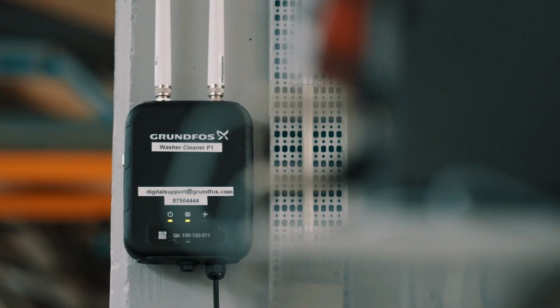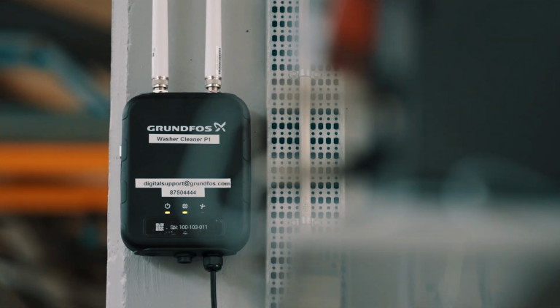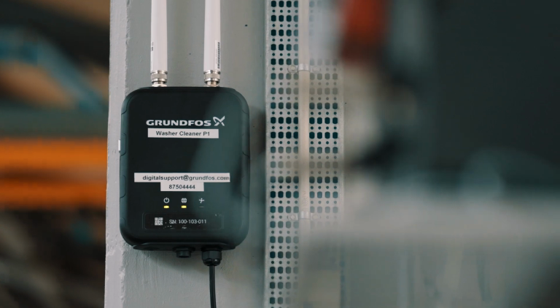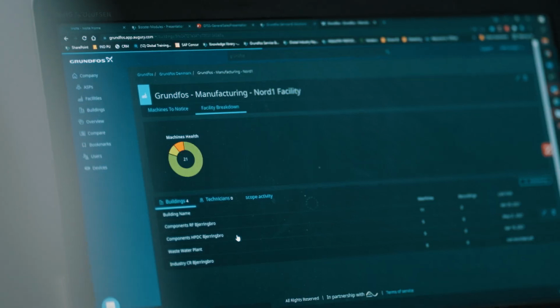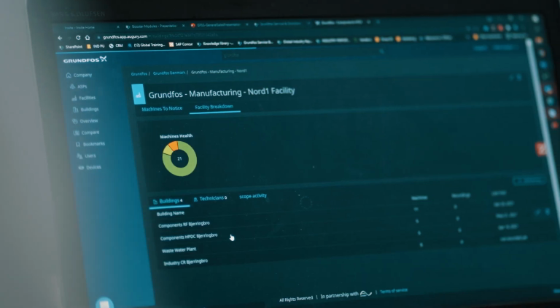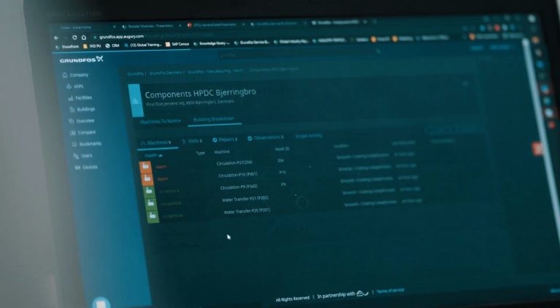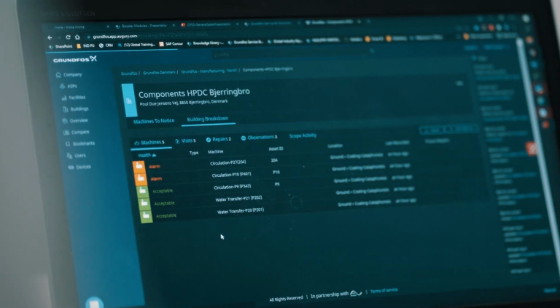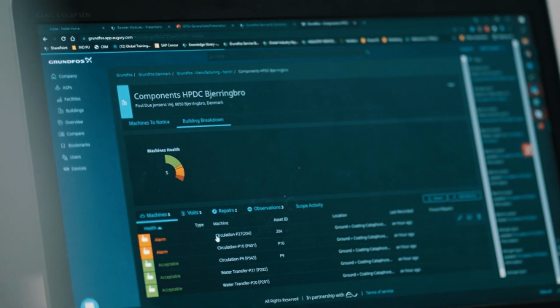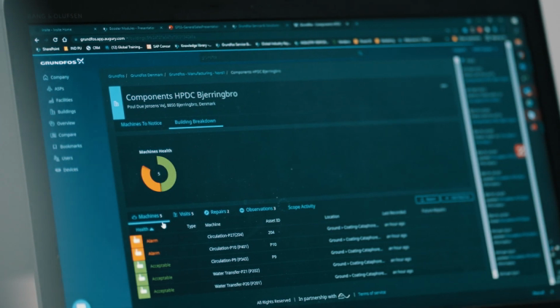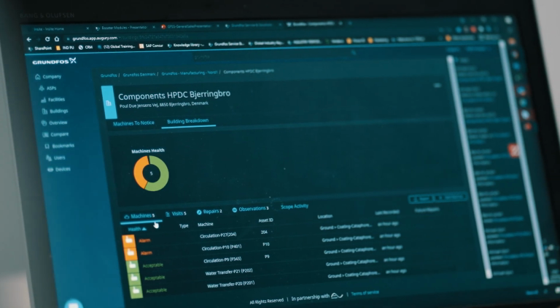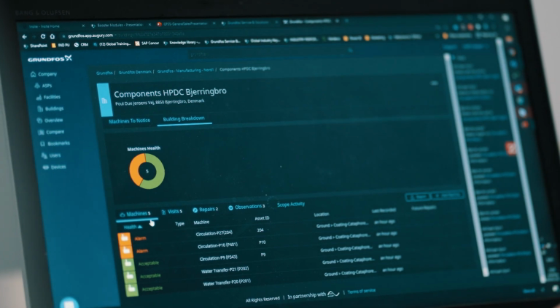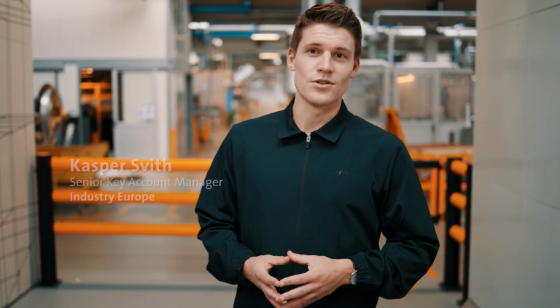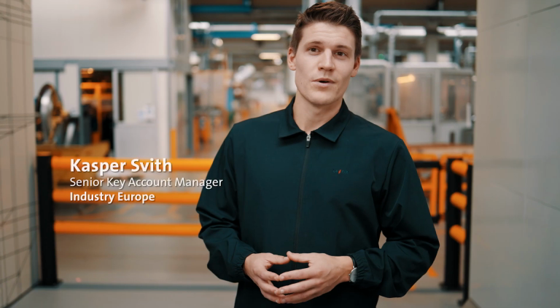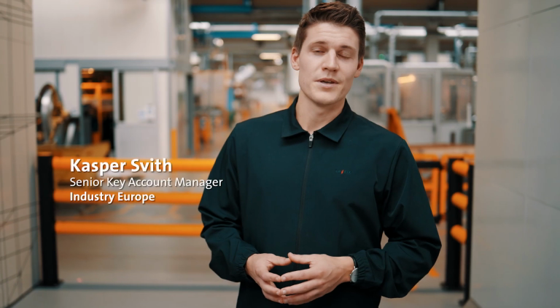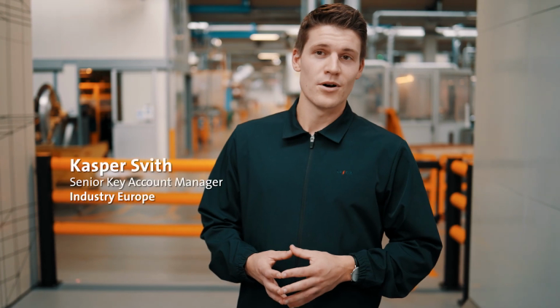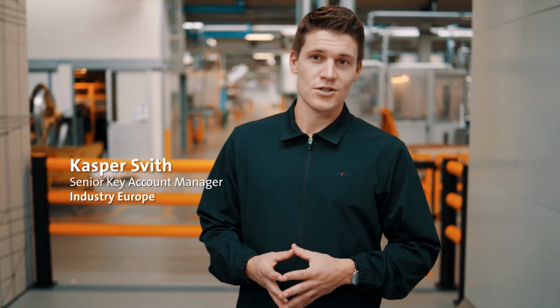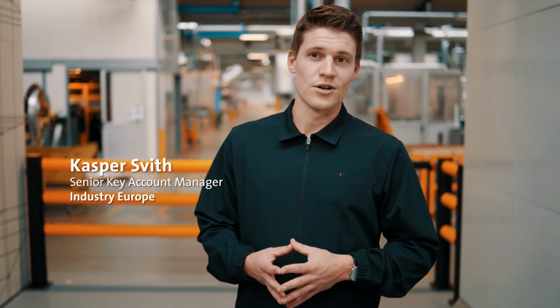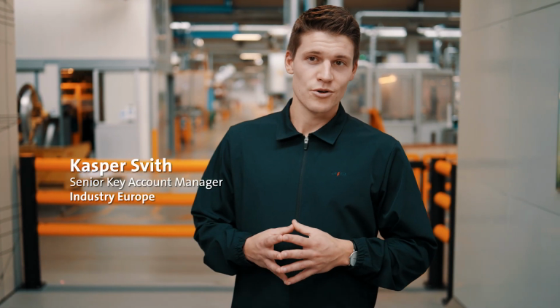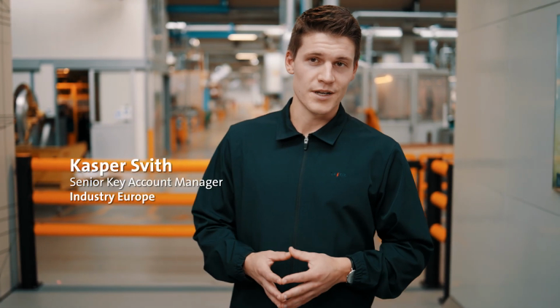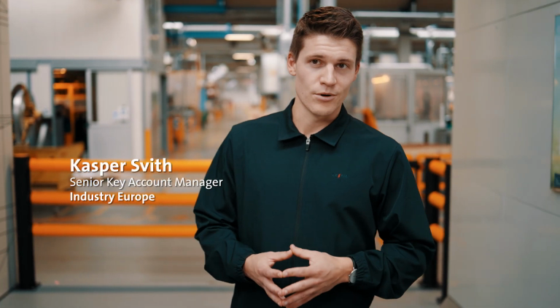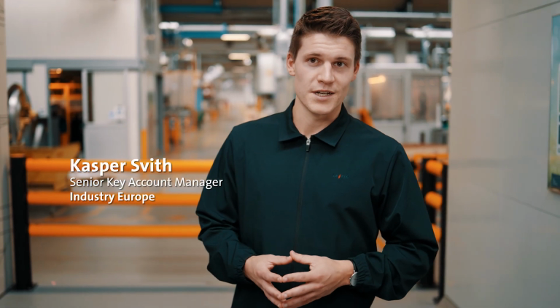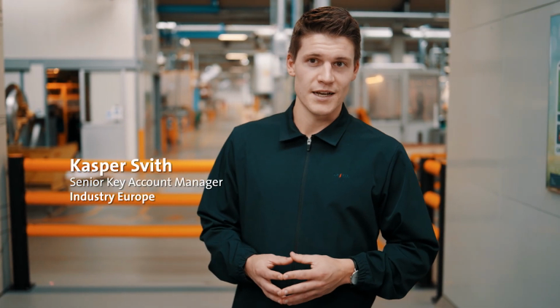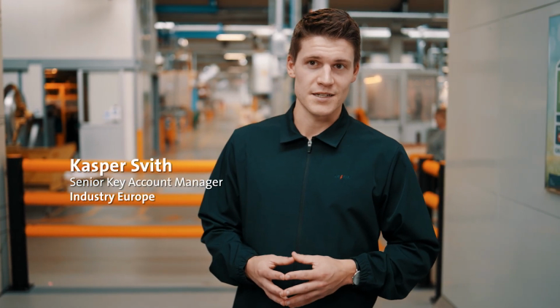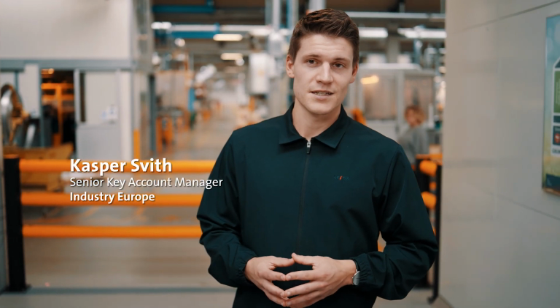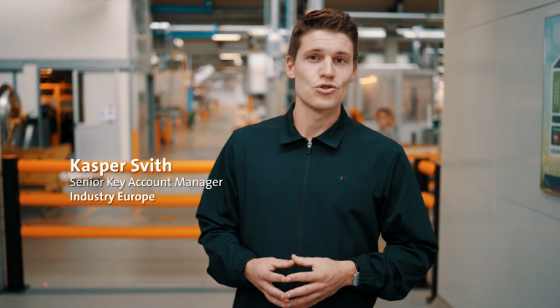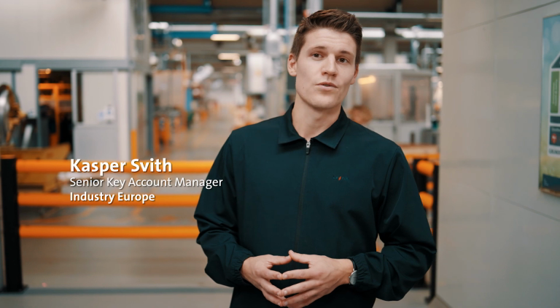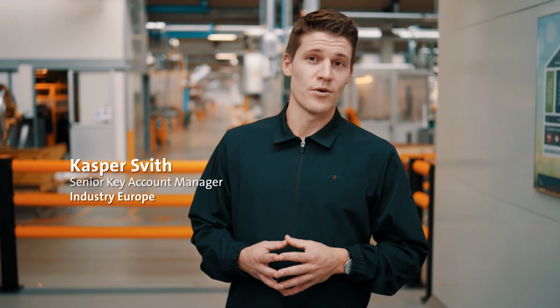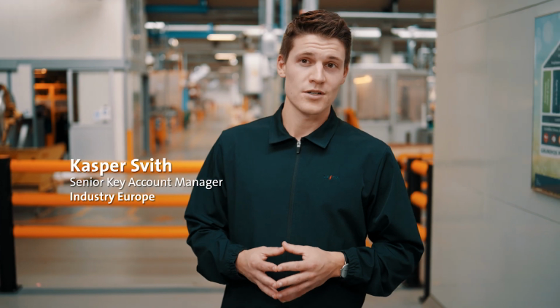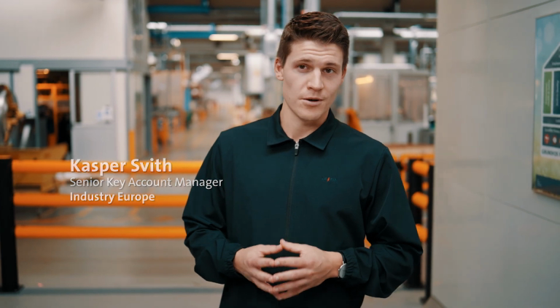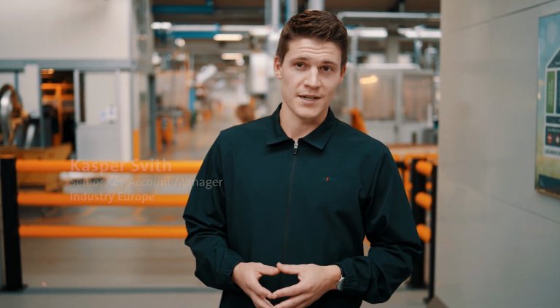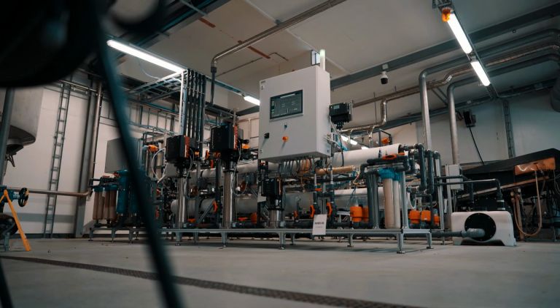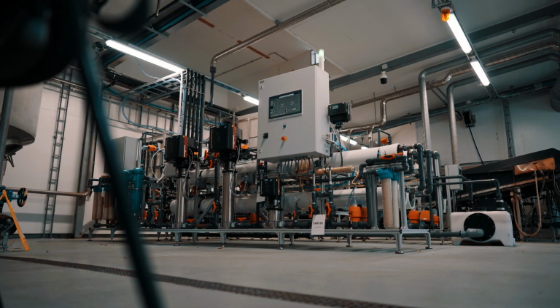Grundfos Machine Health is our condition monitoring solution where we monitor critical rotating assets to avoid unplanned downtime.